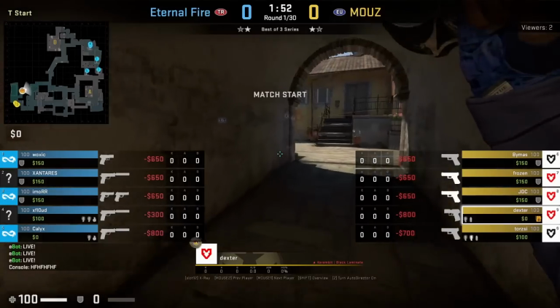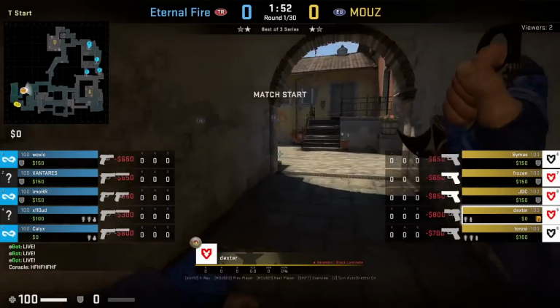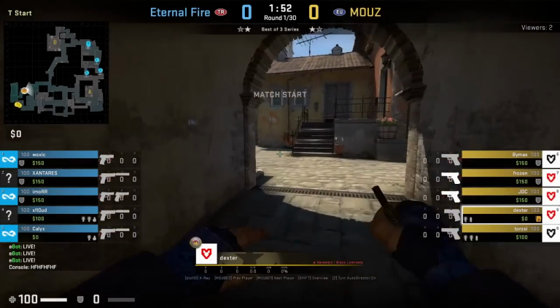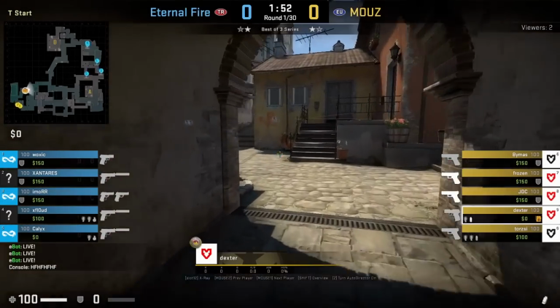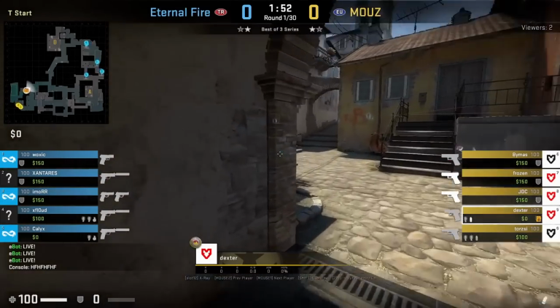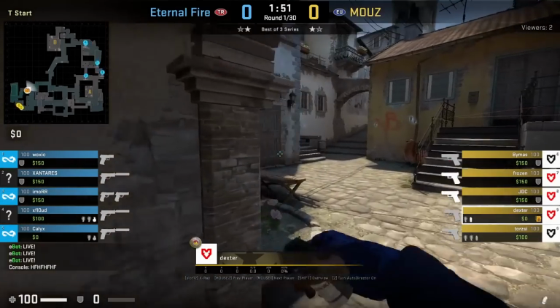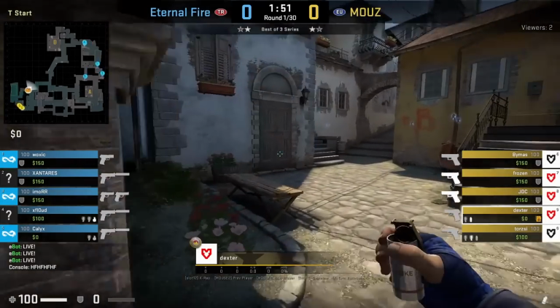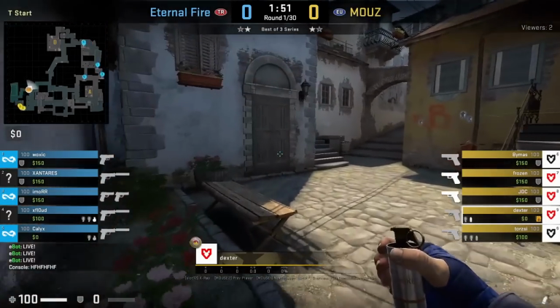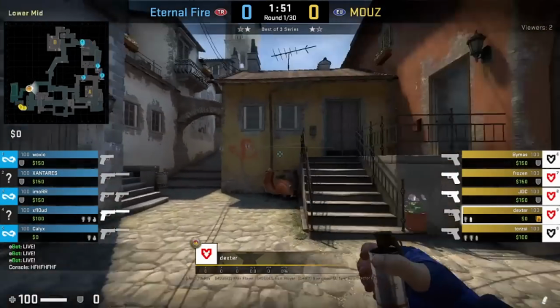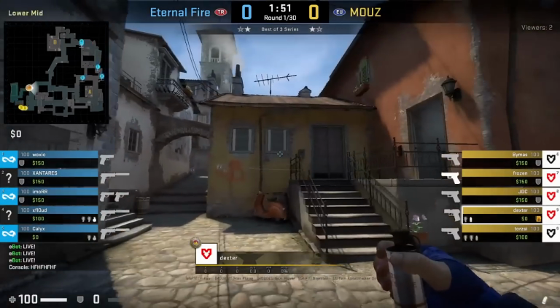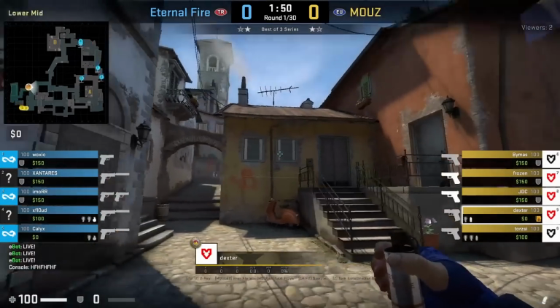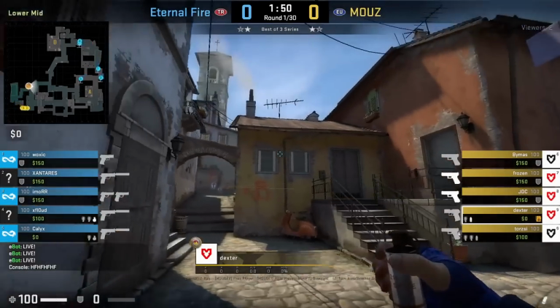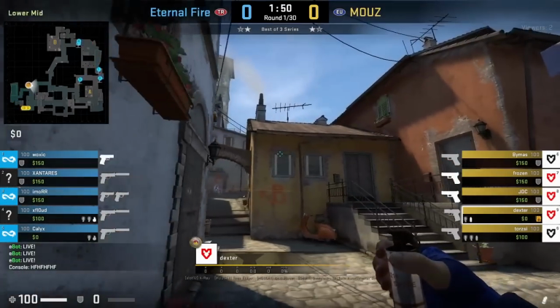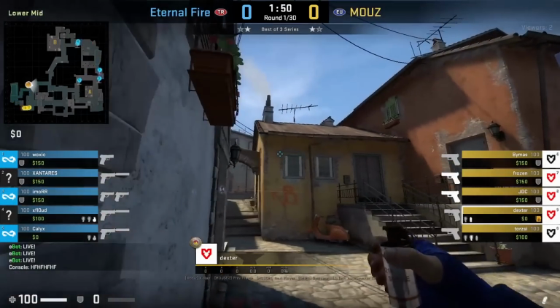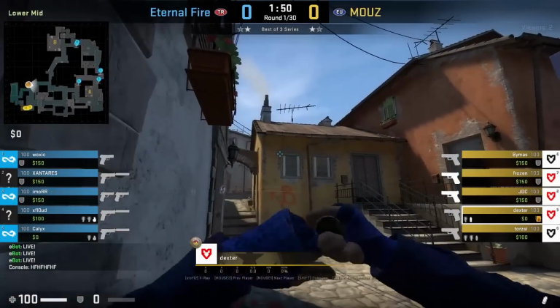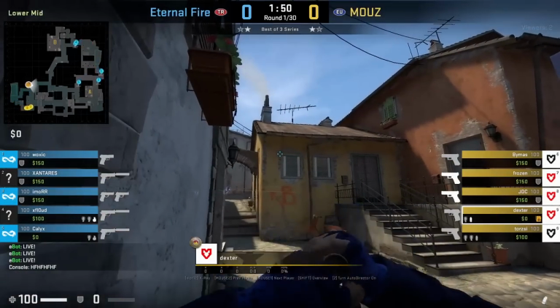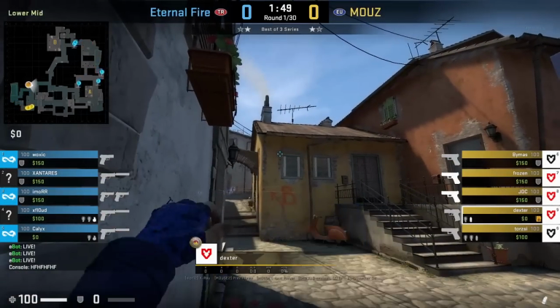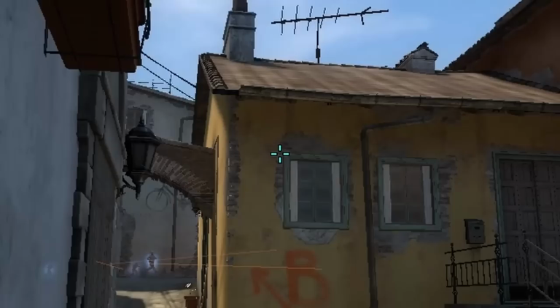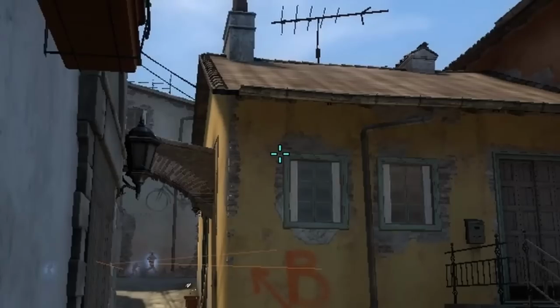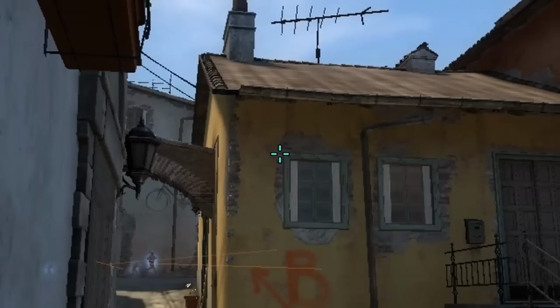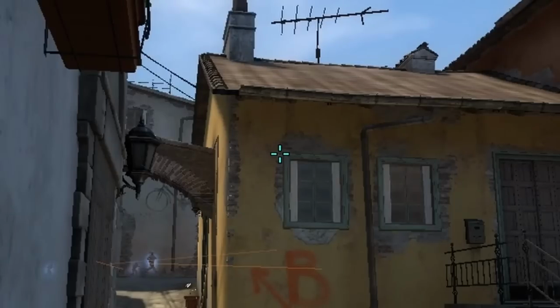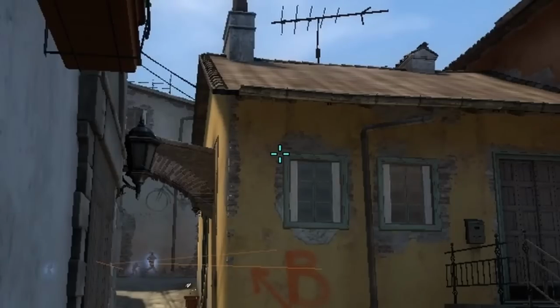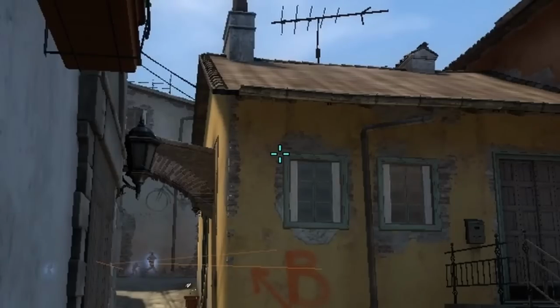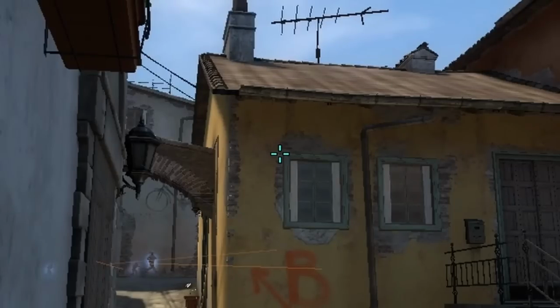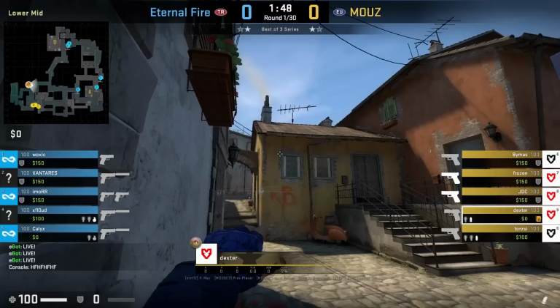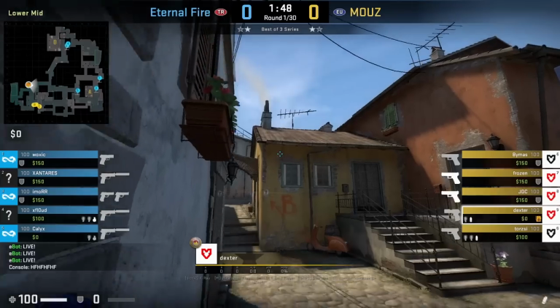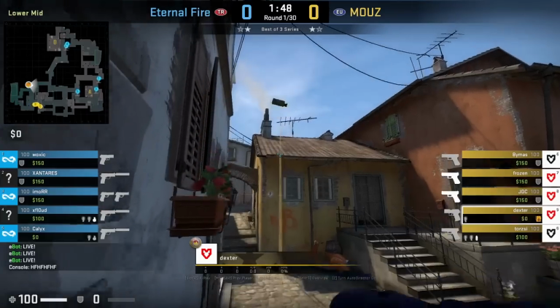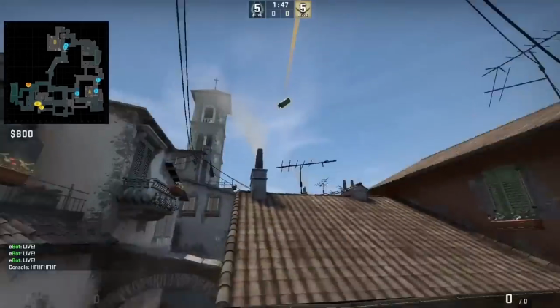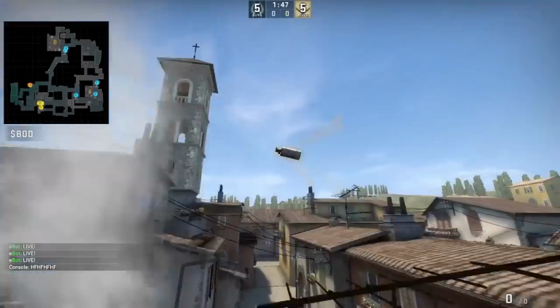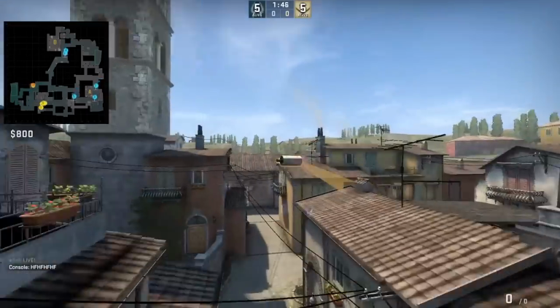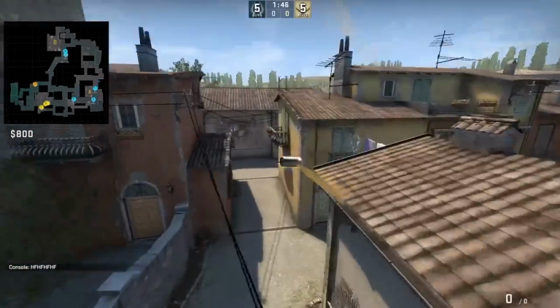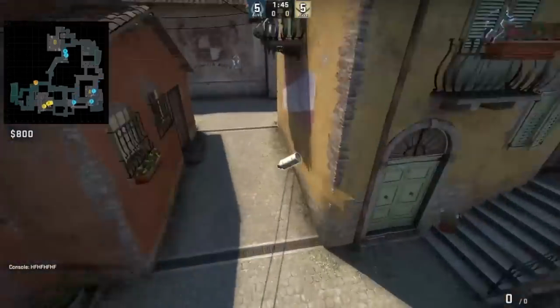Dexter will smoke right side mid for a rush on T pistol: stand in the corner, aim top left of this window, then jump throw.